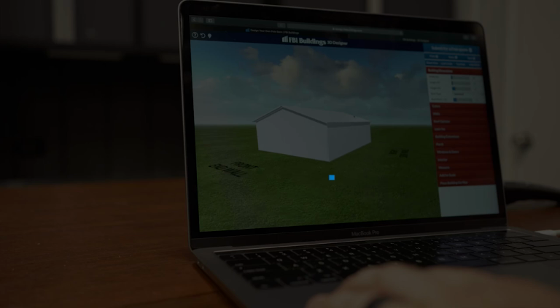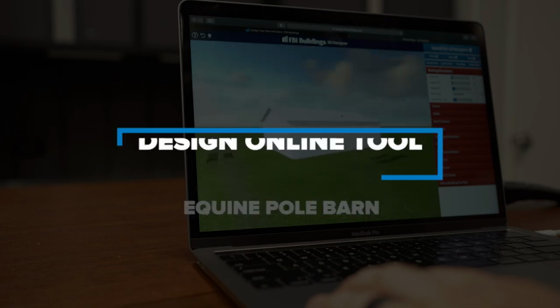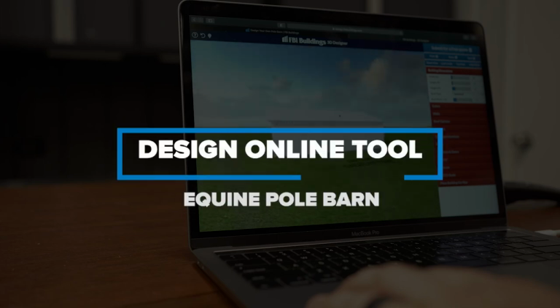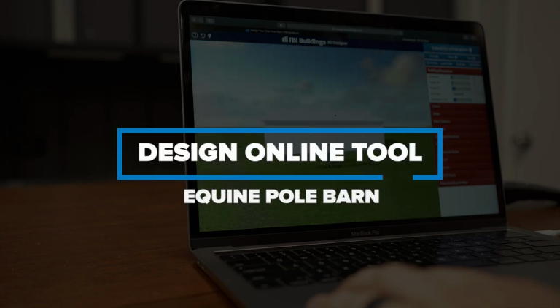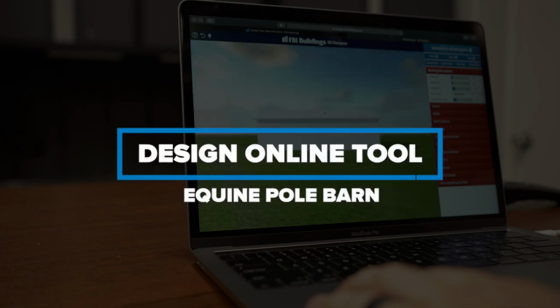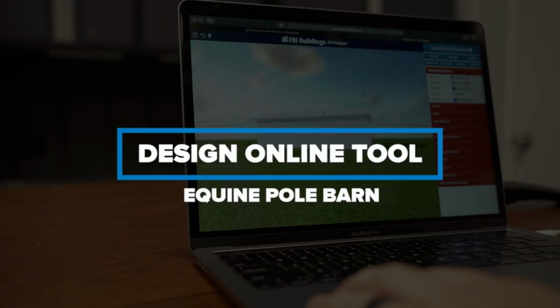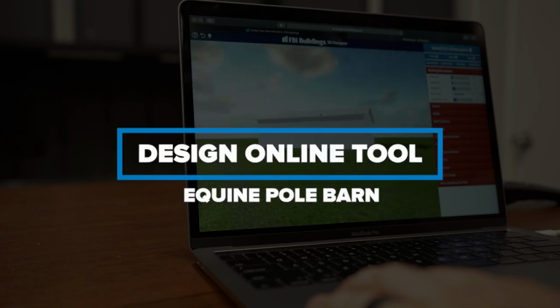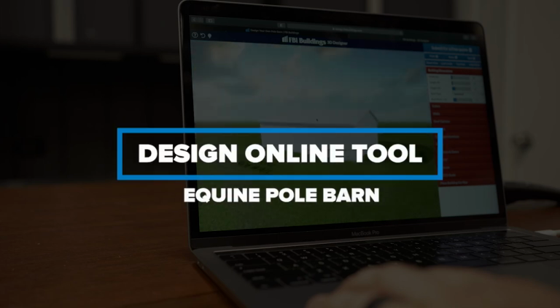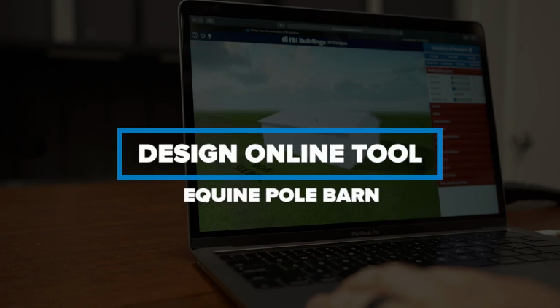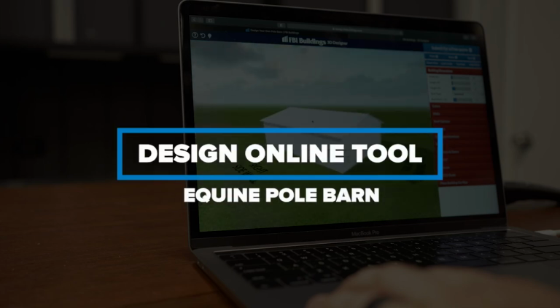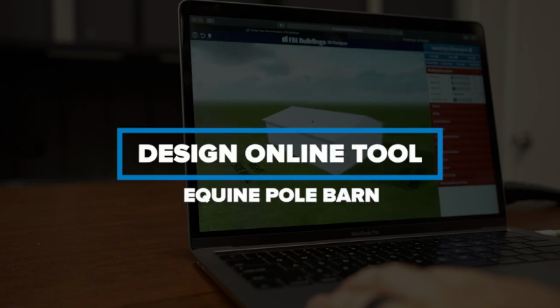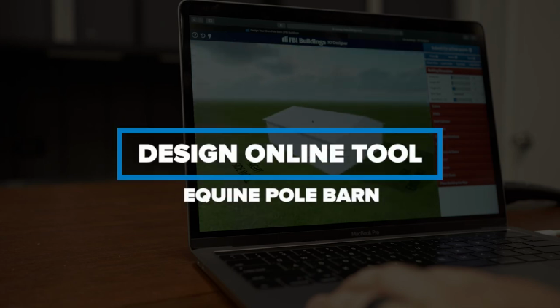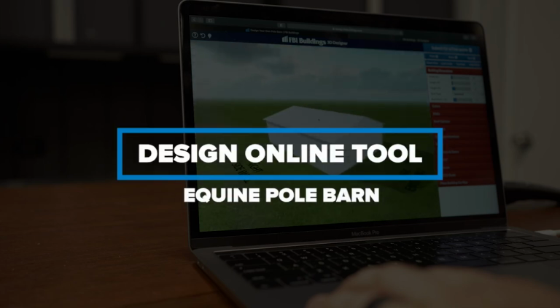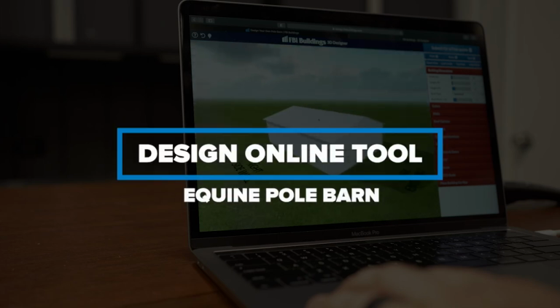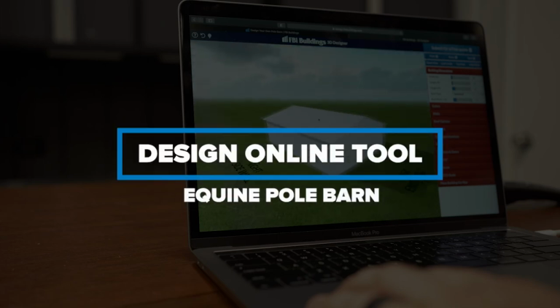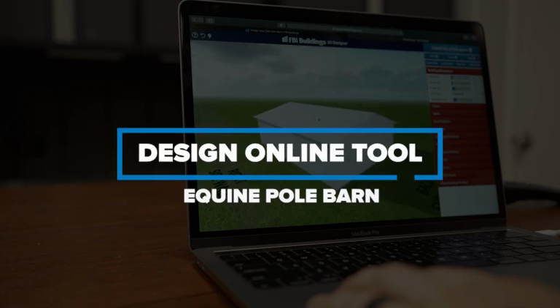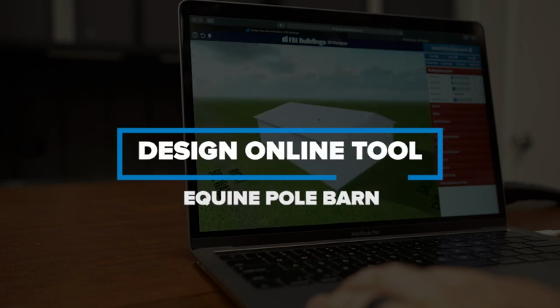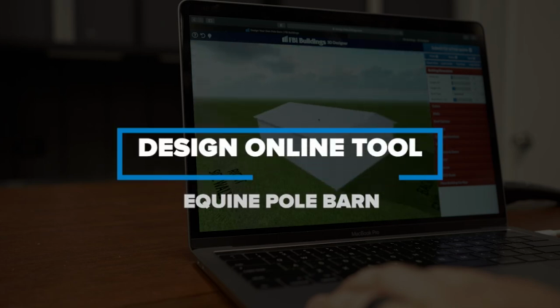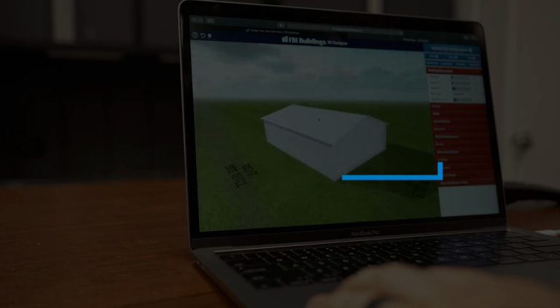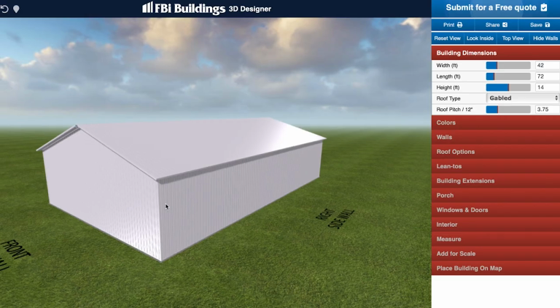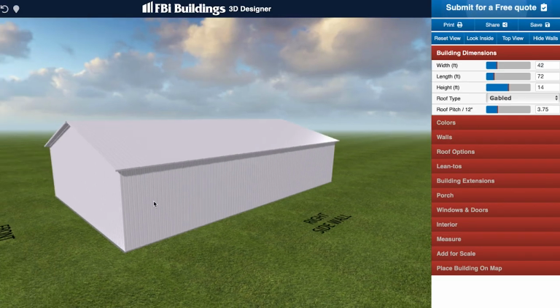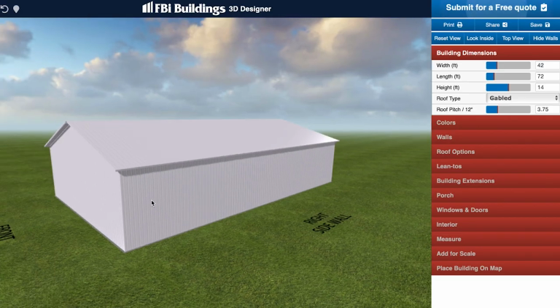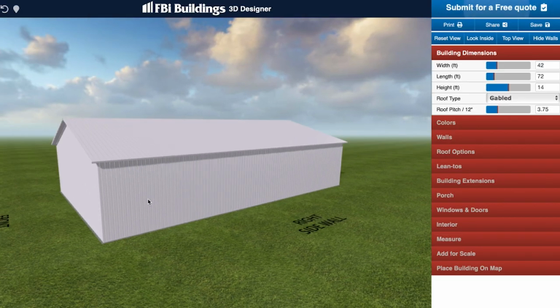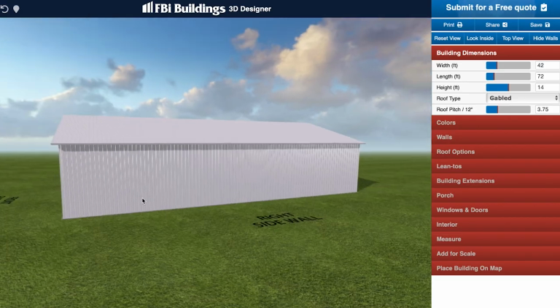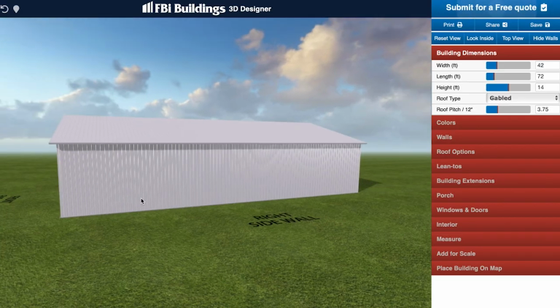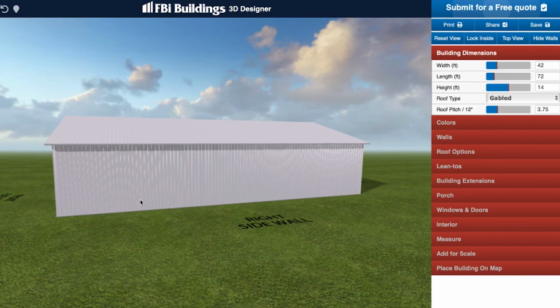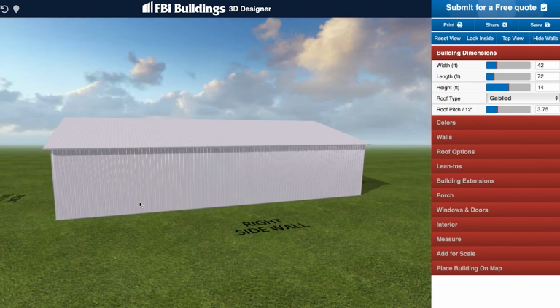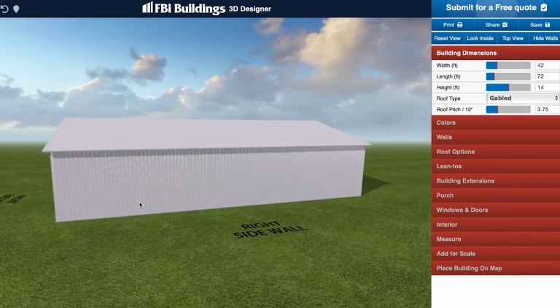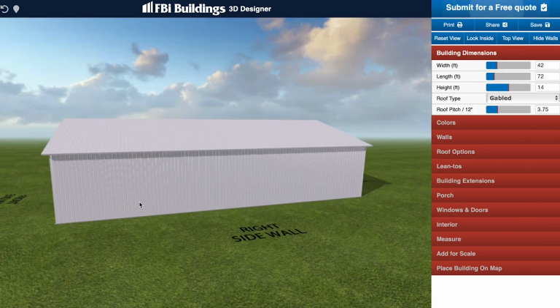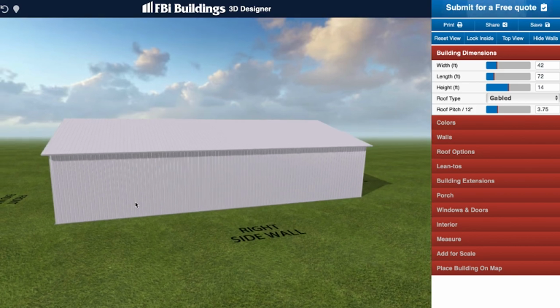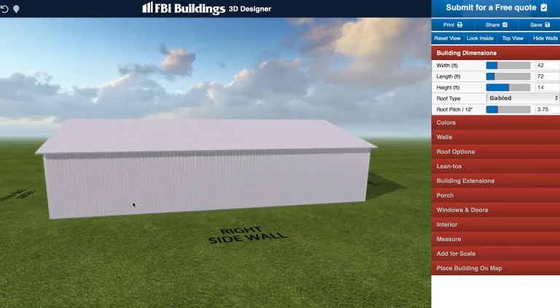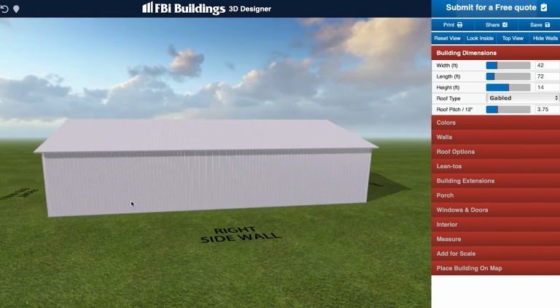Today we'll guide you through our design online tool to create an equine pull bar. Be sure to stay tuned to the end for the build cost.